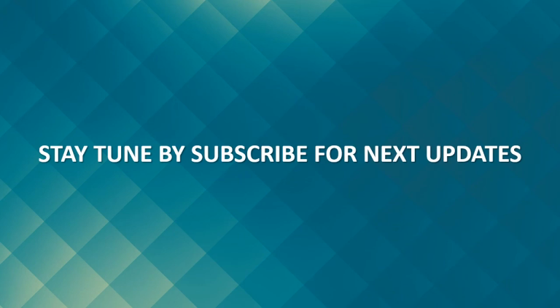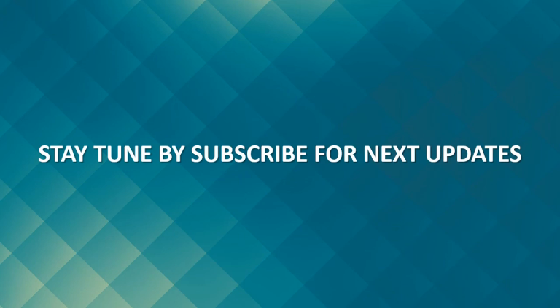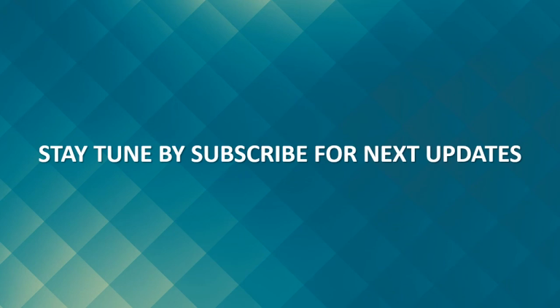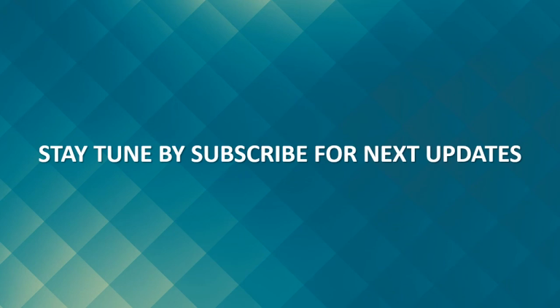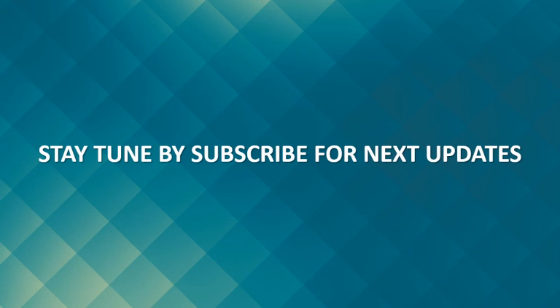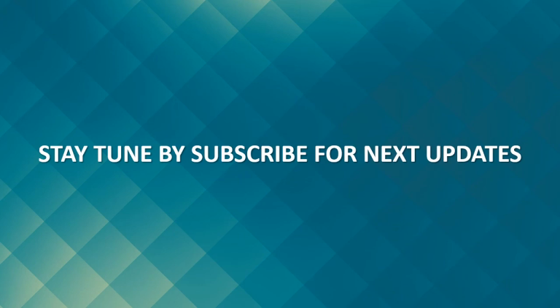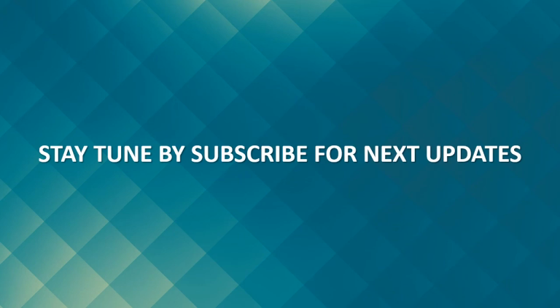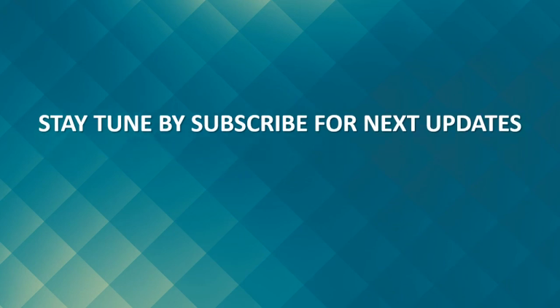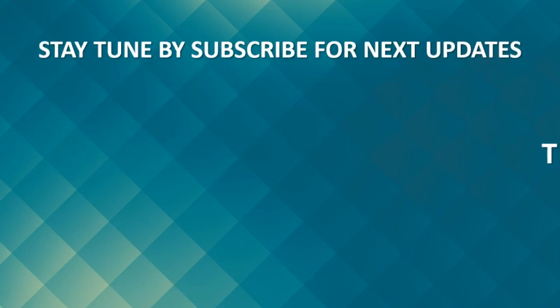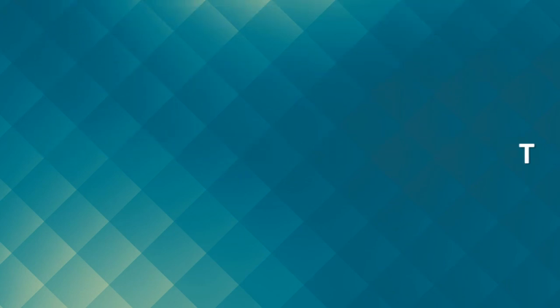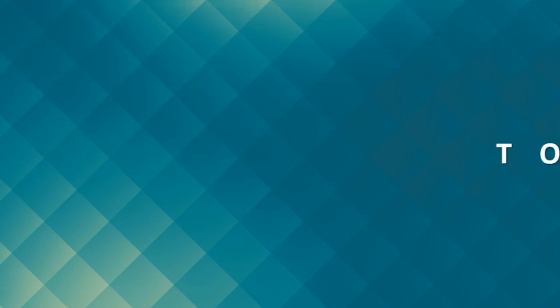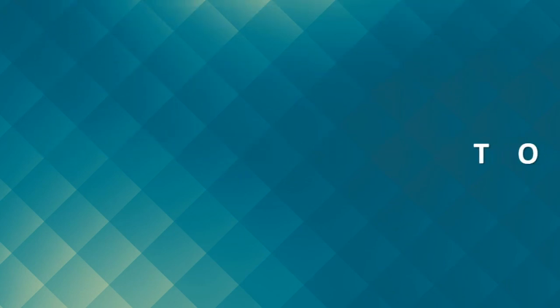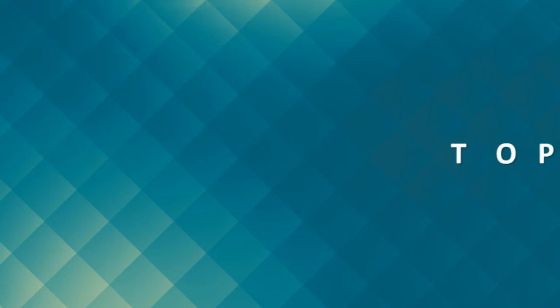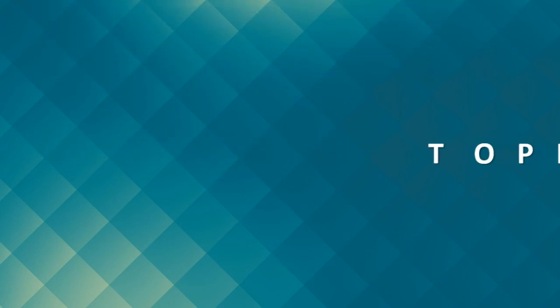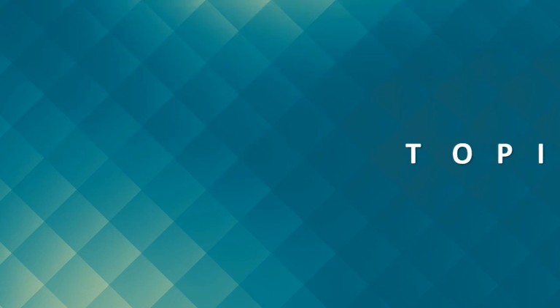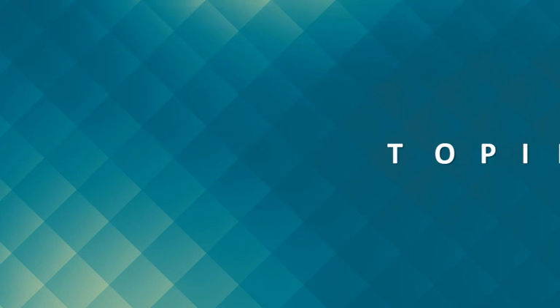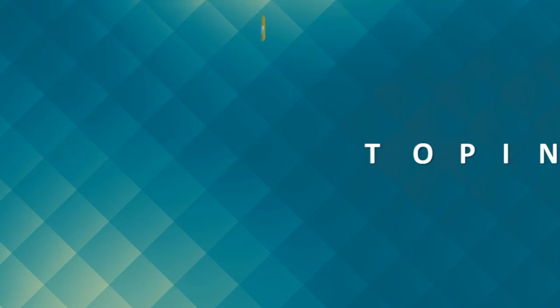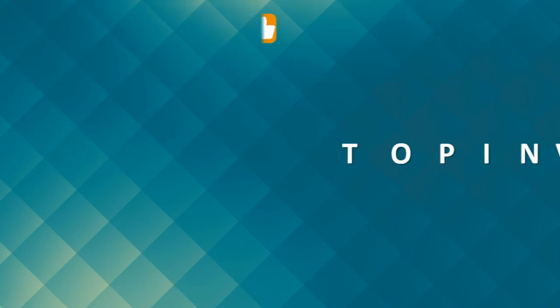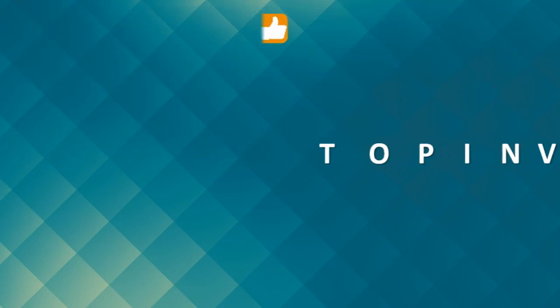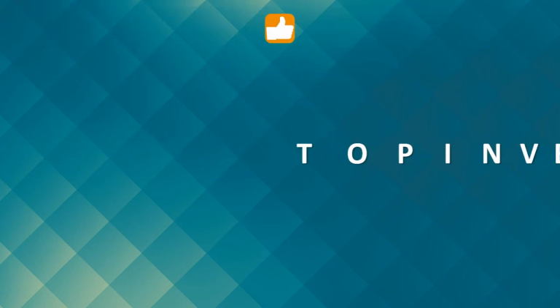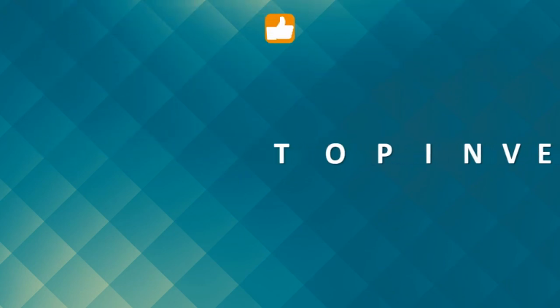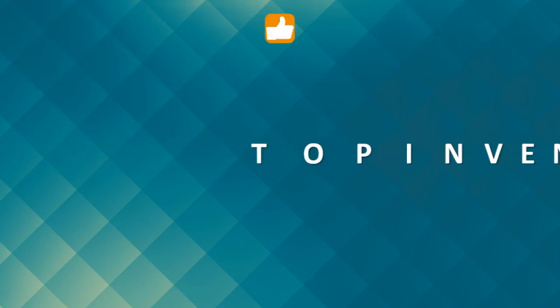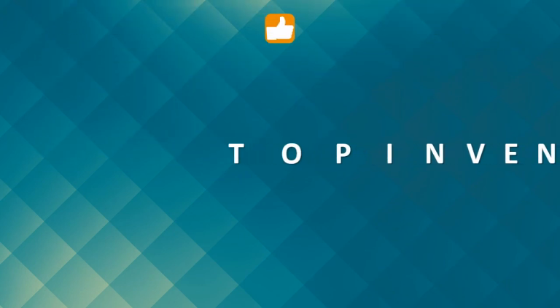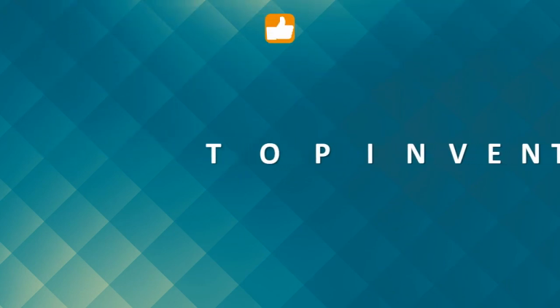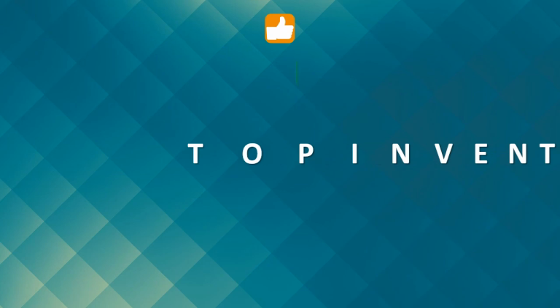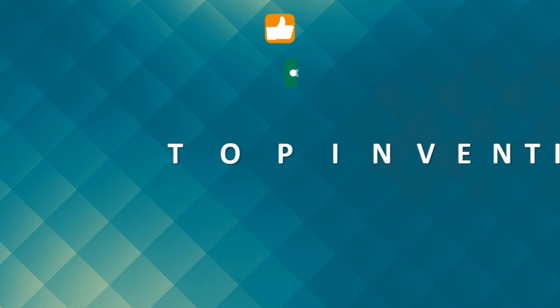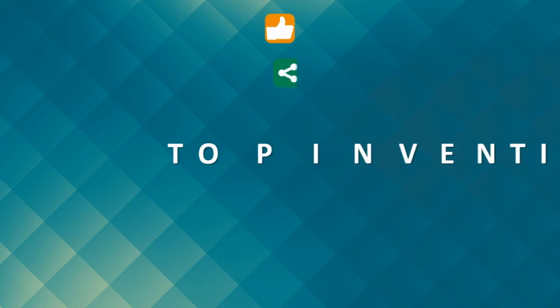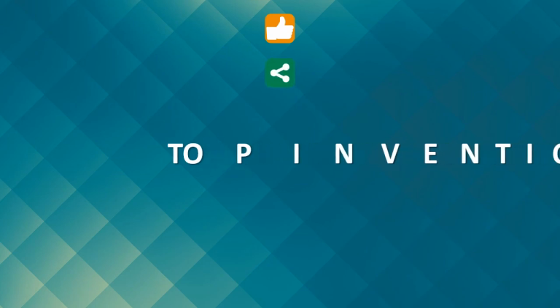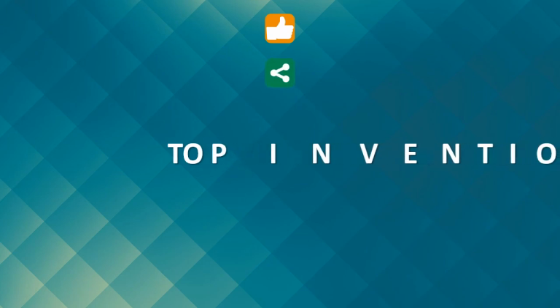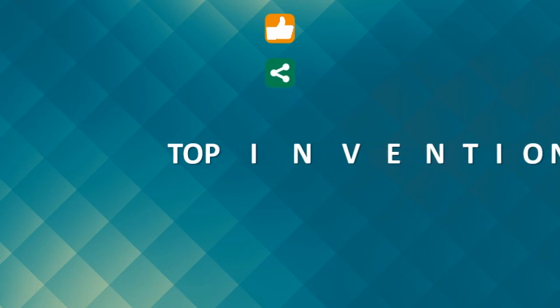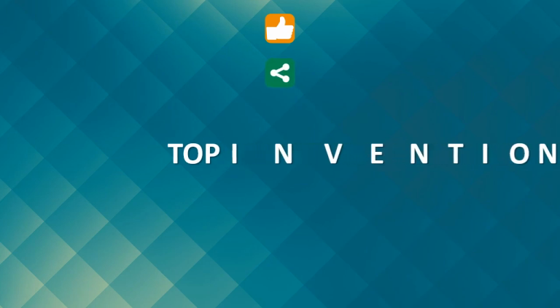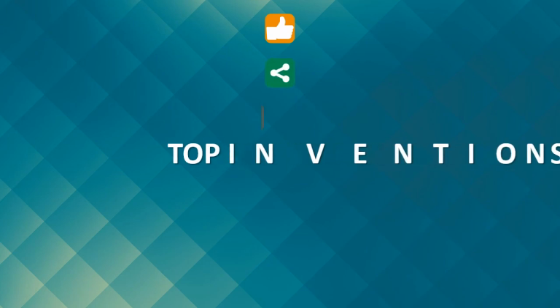Please give me your precious opinion by clicking like, share, and comments.